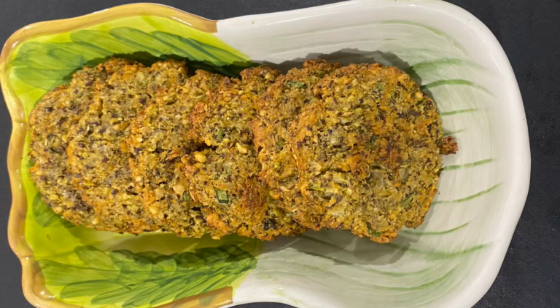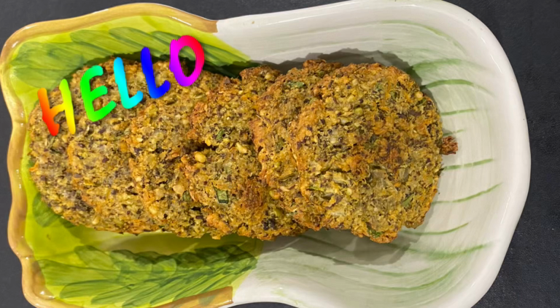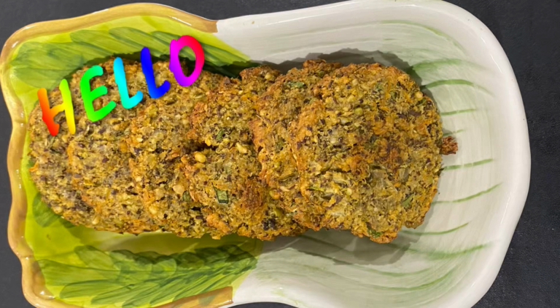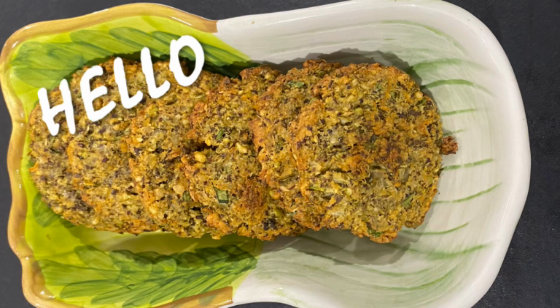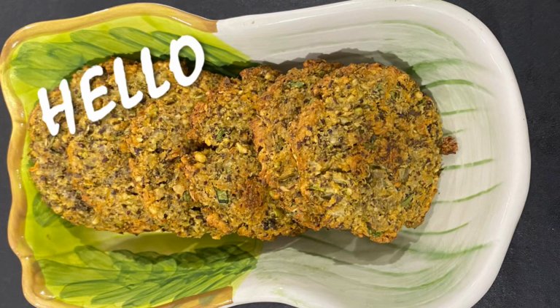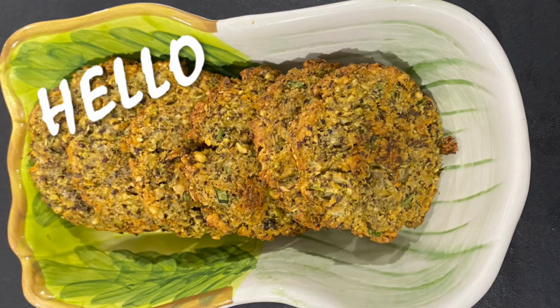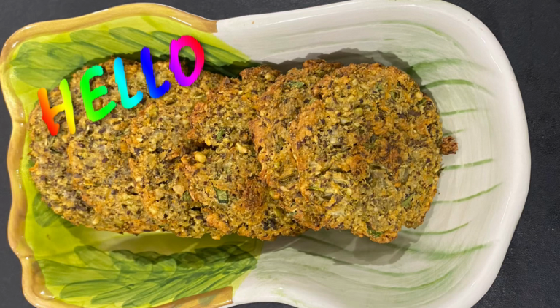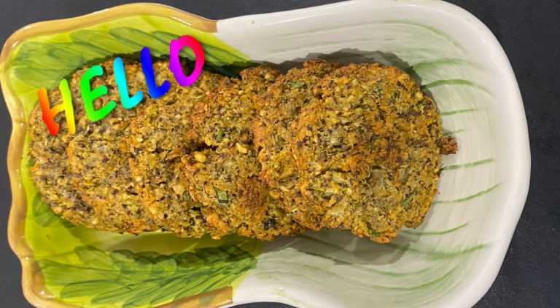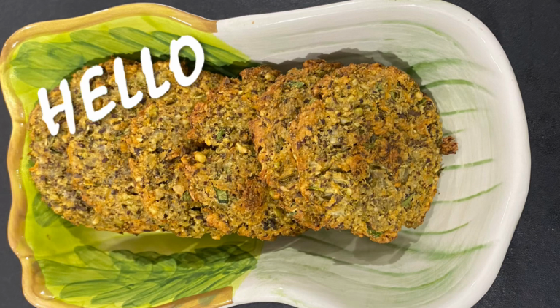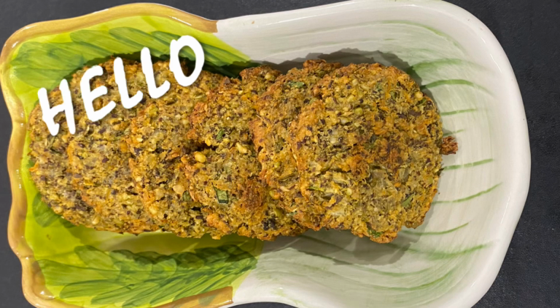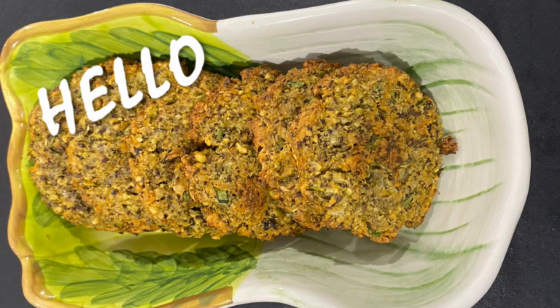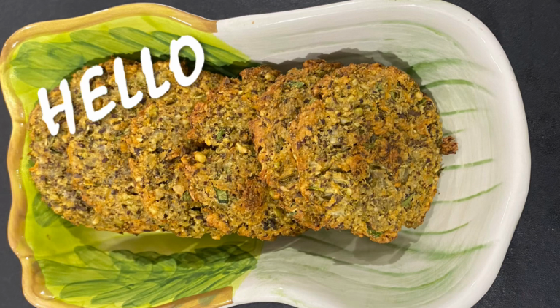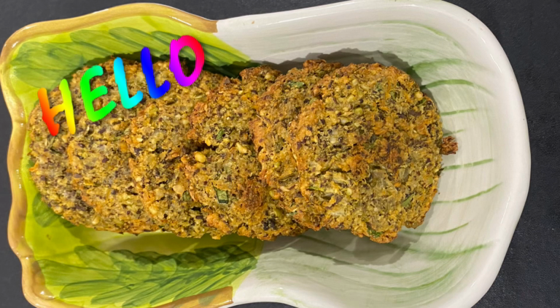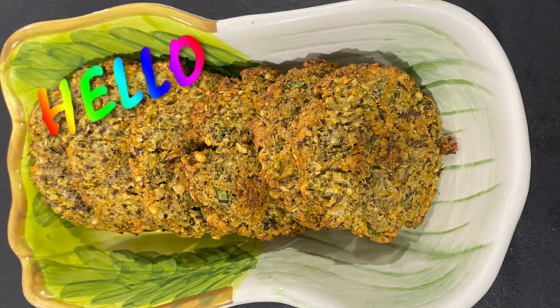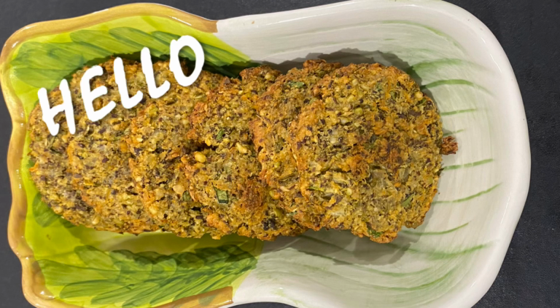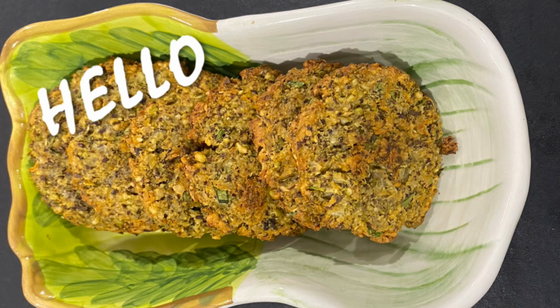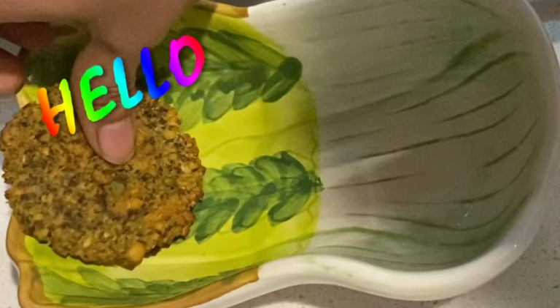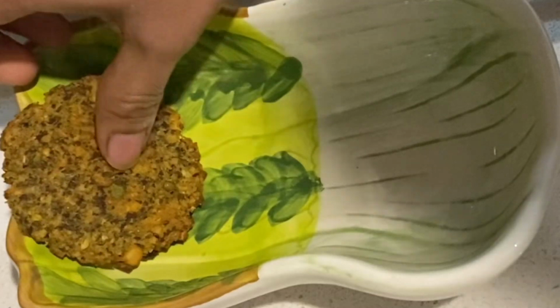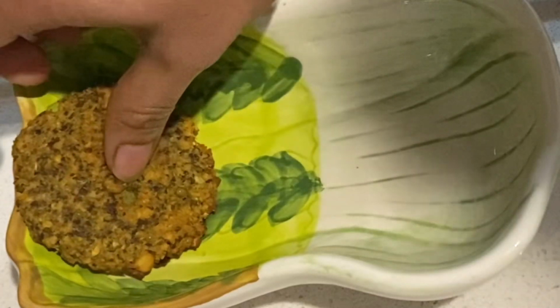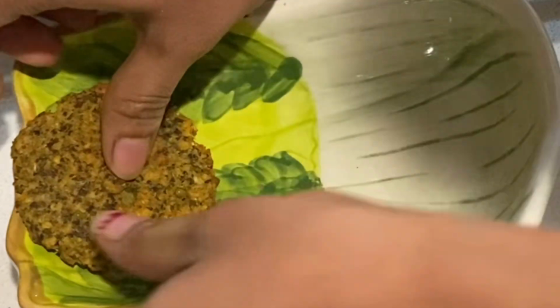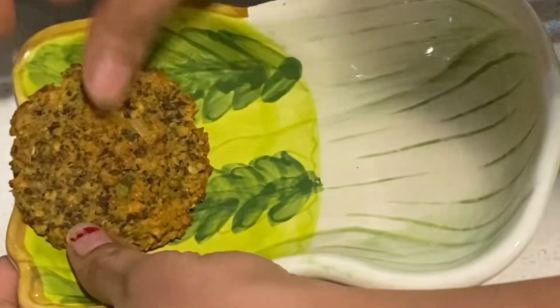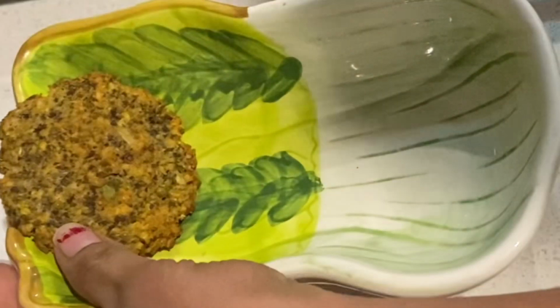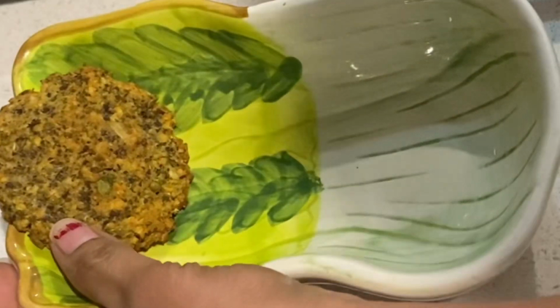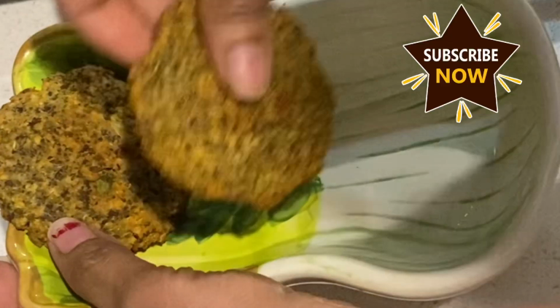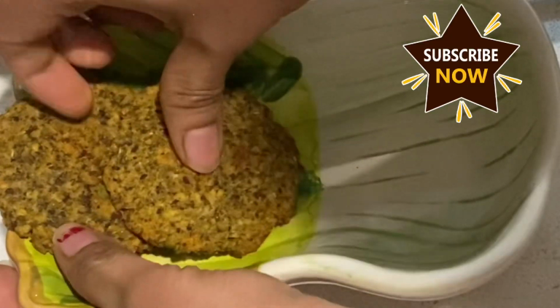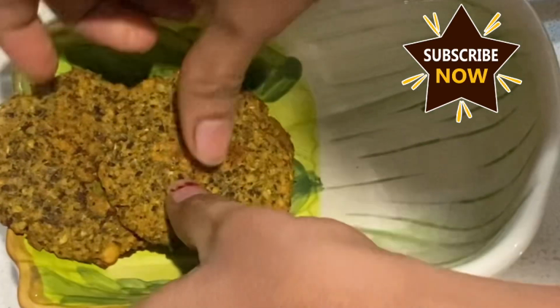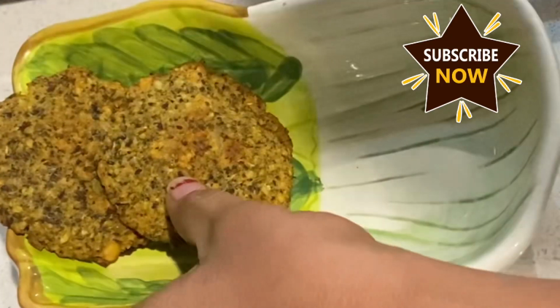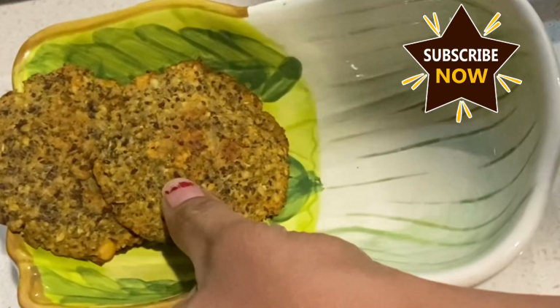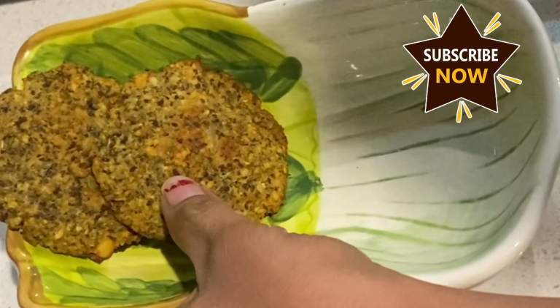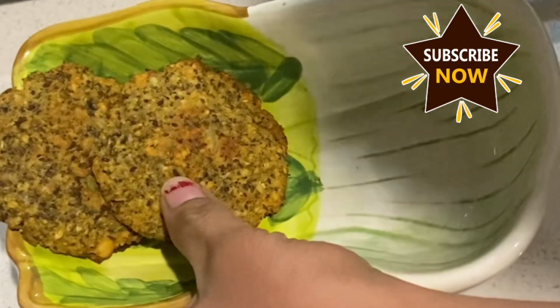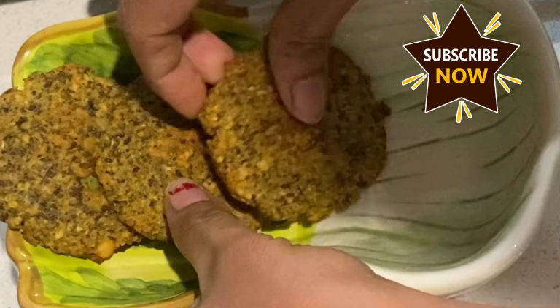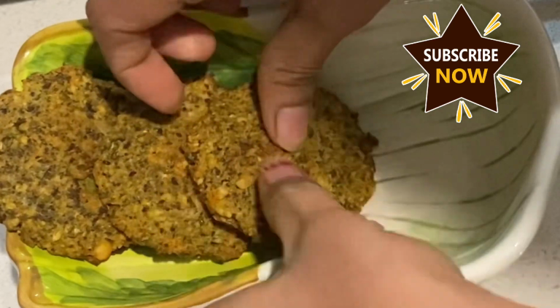Hello everyone, welcome back to Australia. I am going to show you healthy snacks.